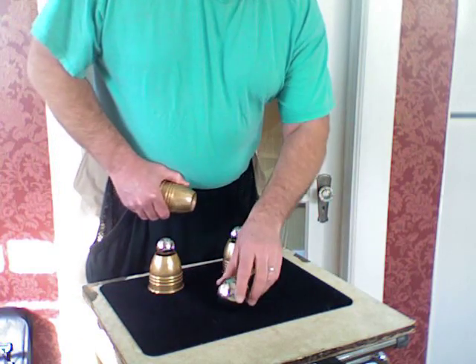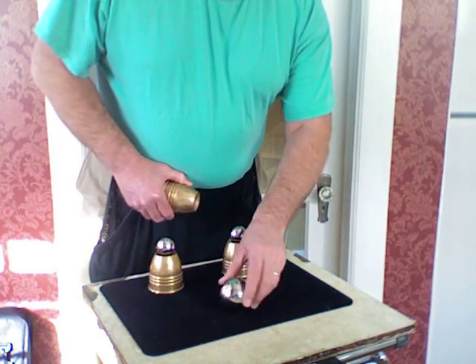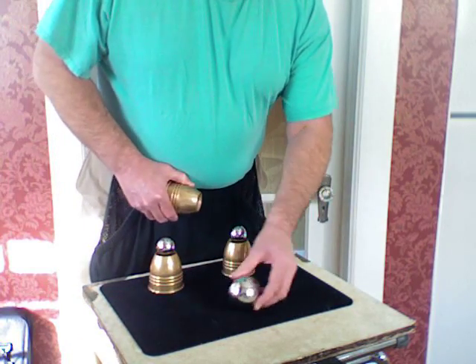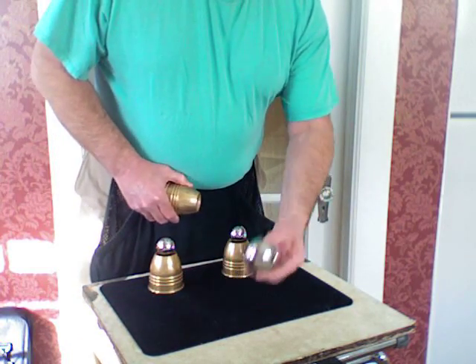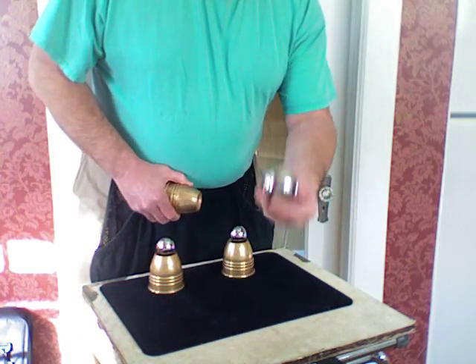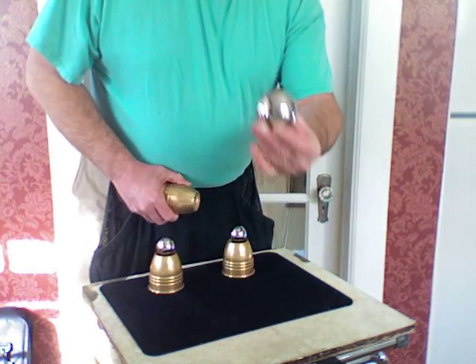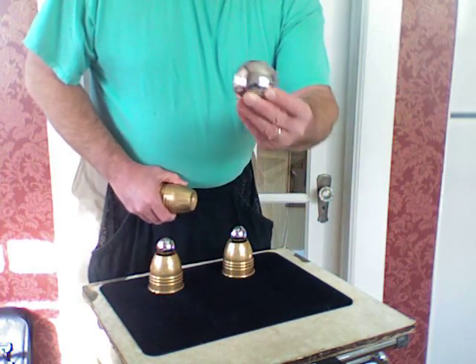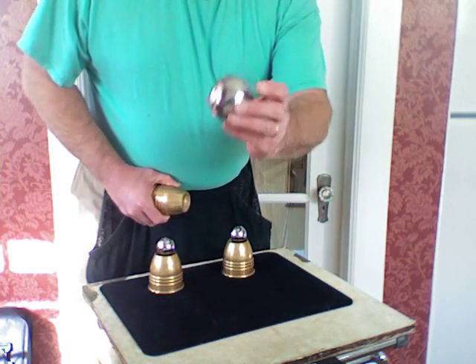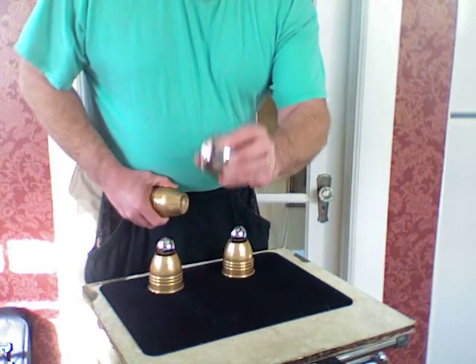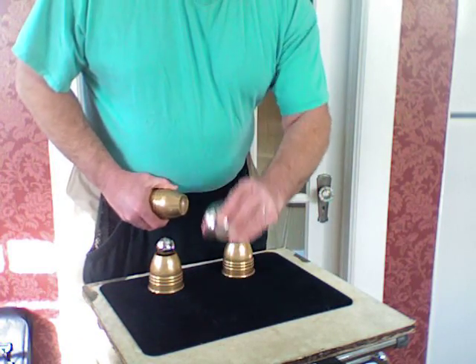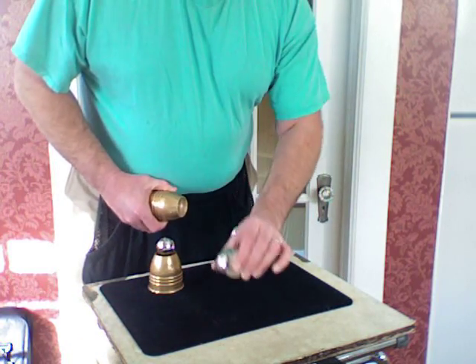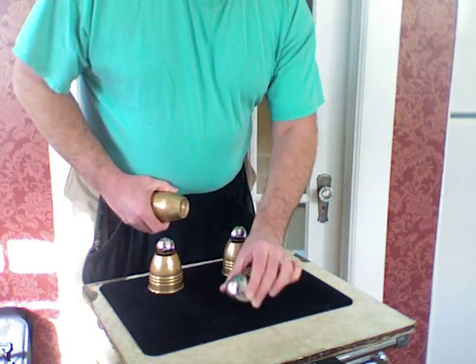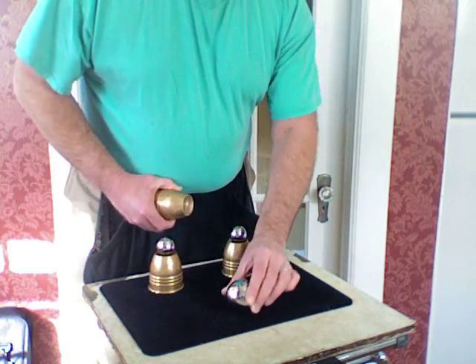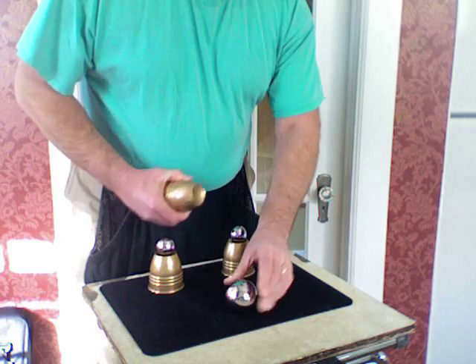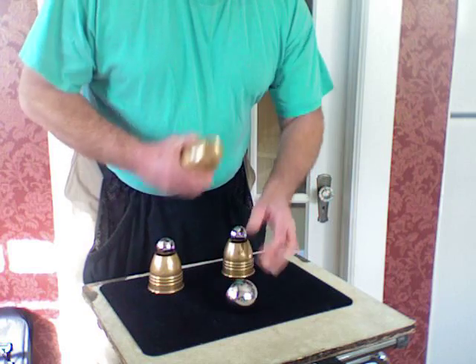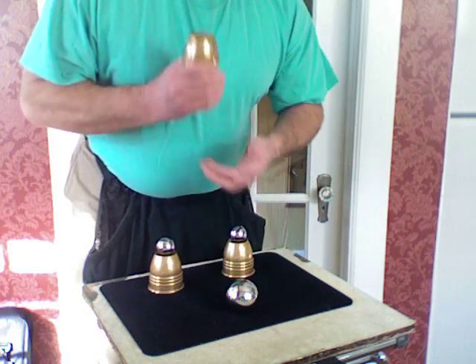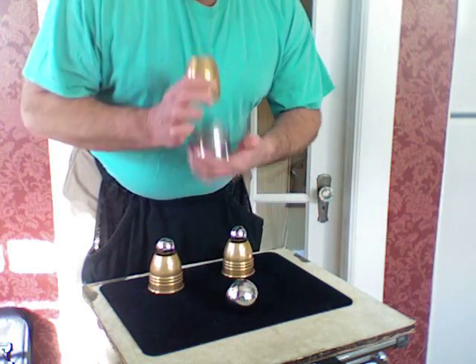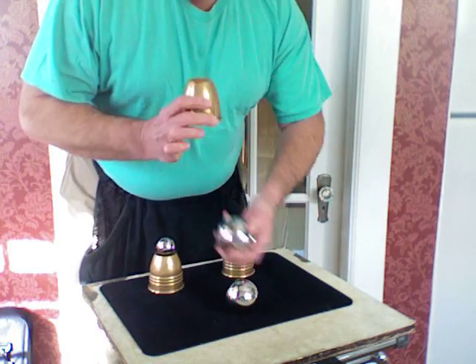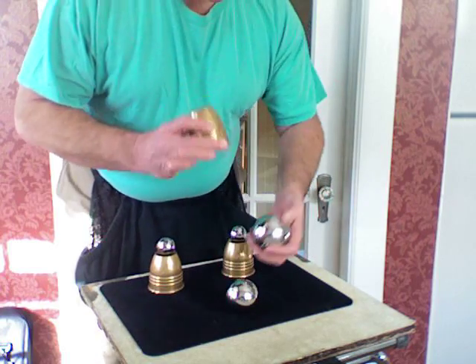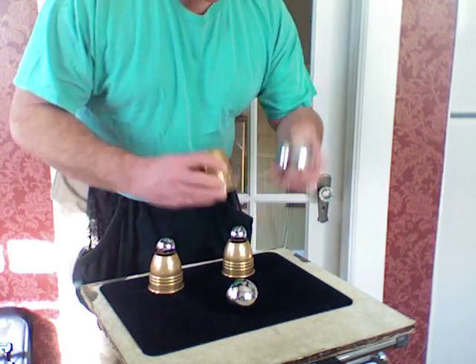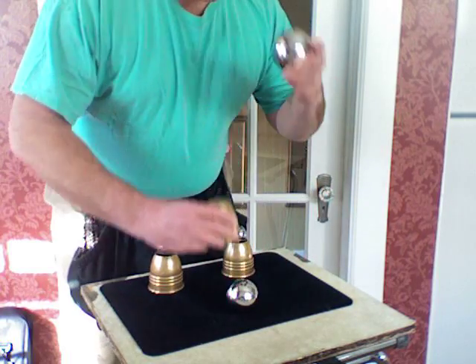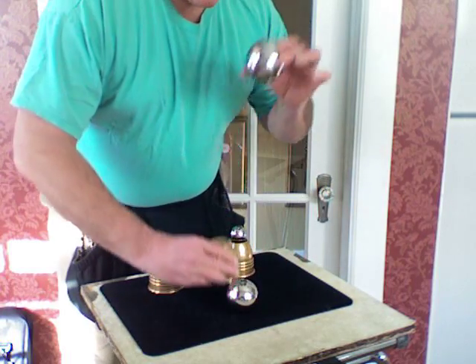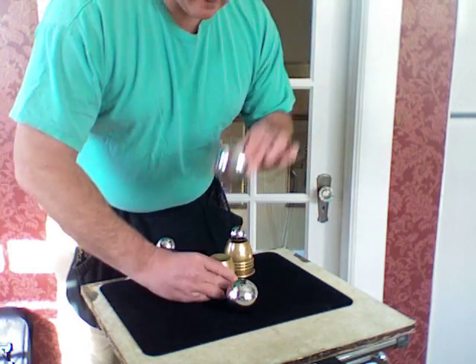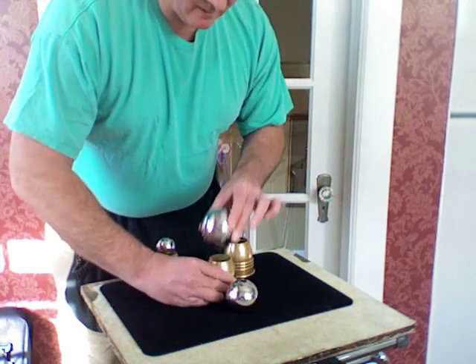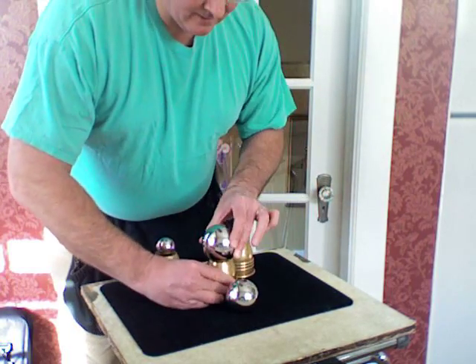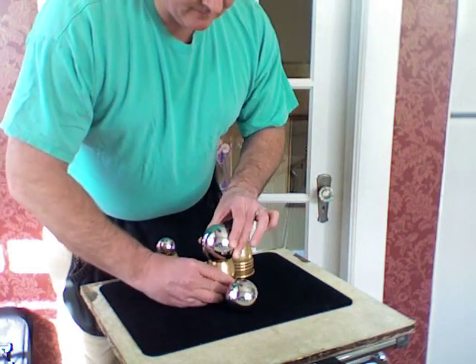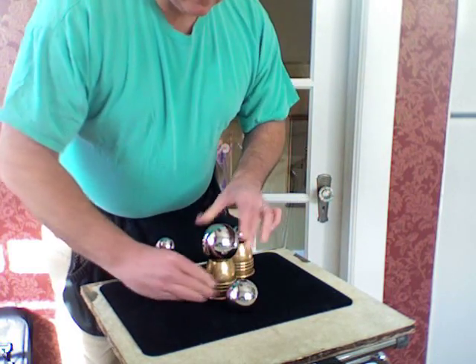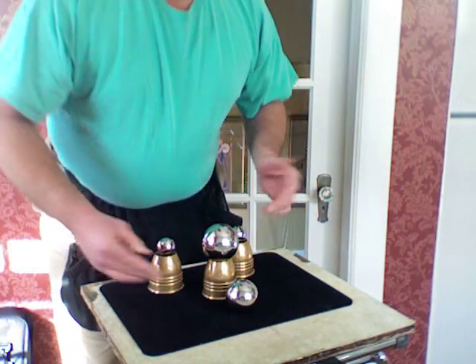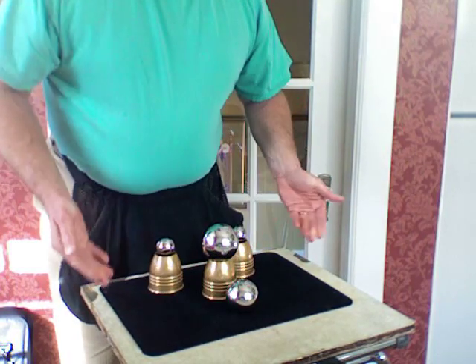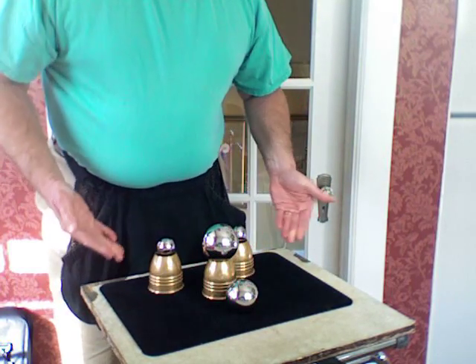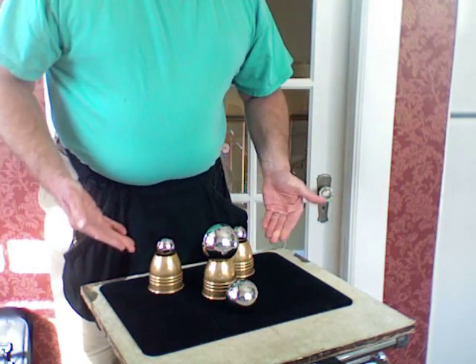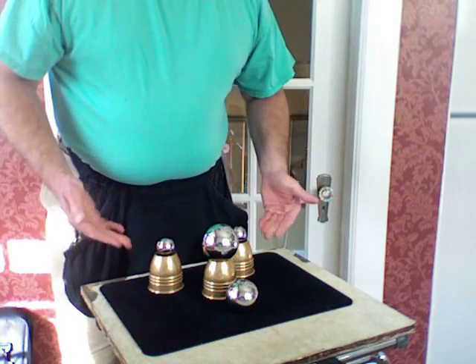But even more daring, ladies and gentlemen — Conan, the ball bearing.